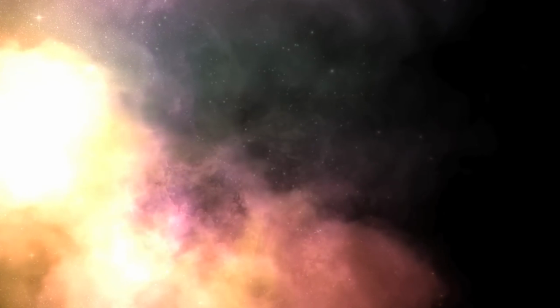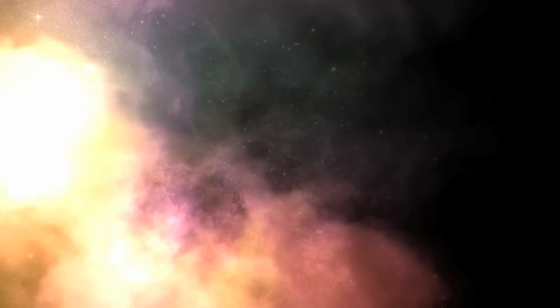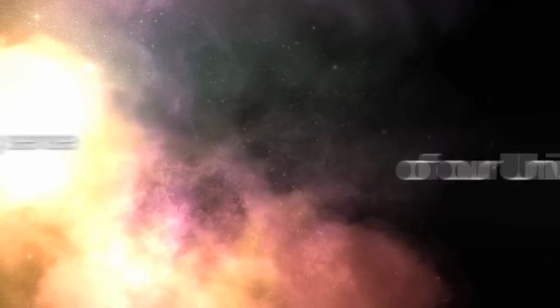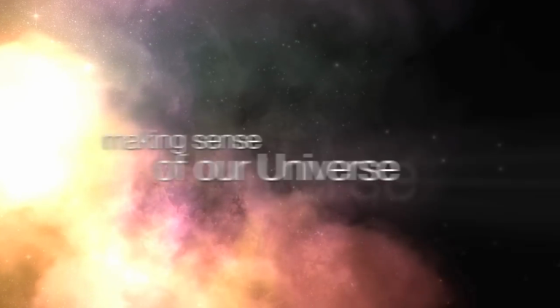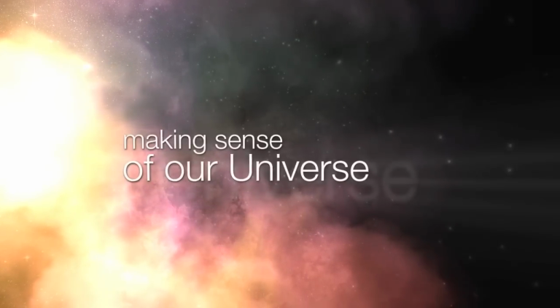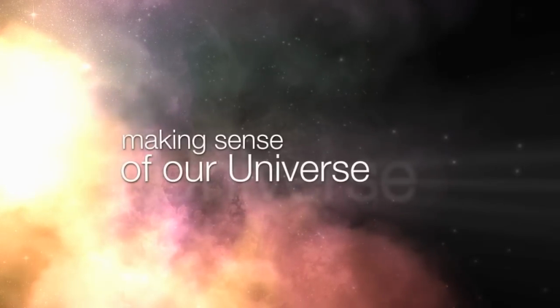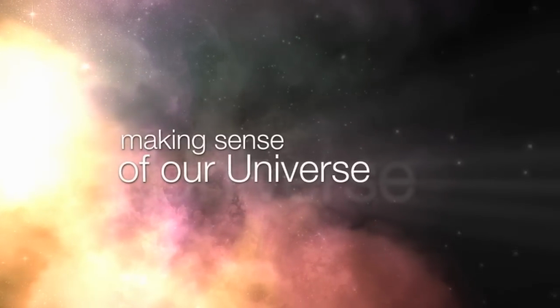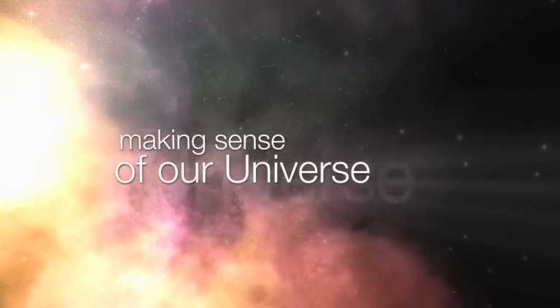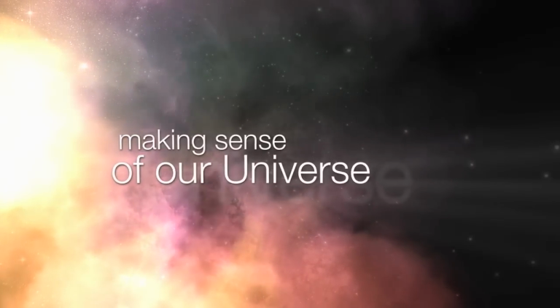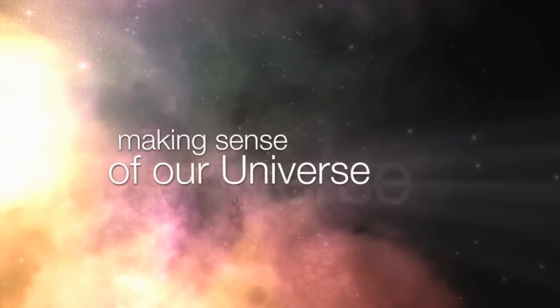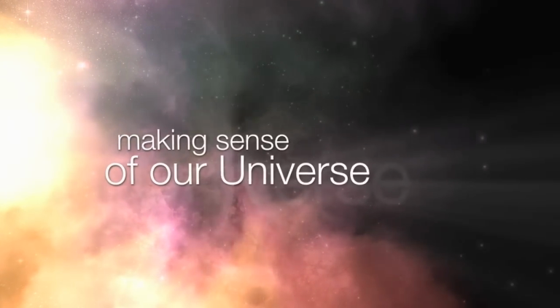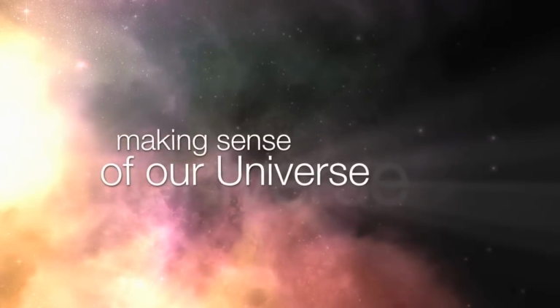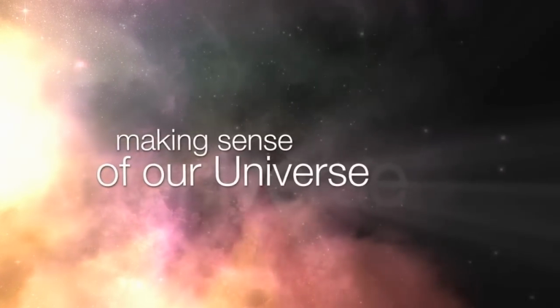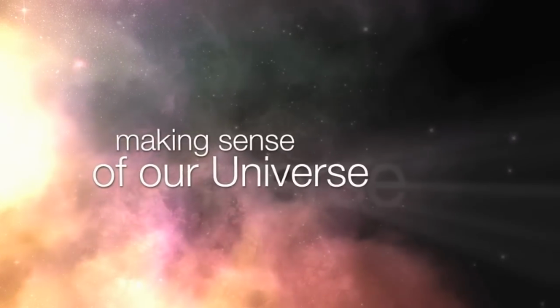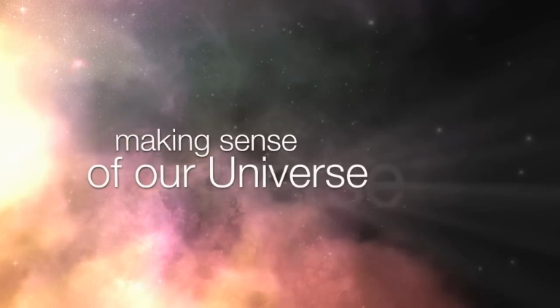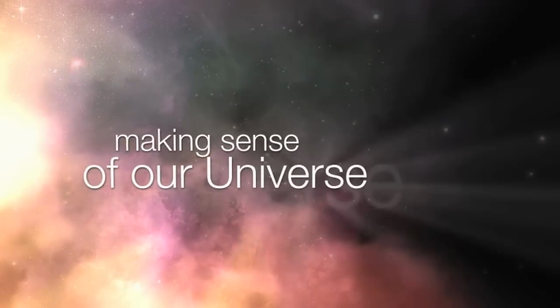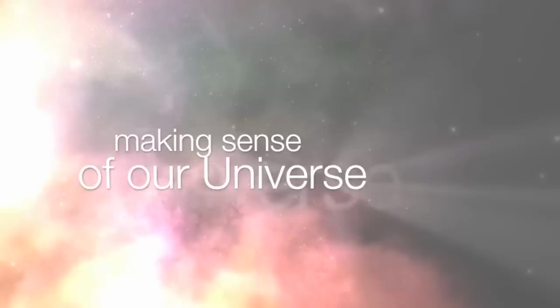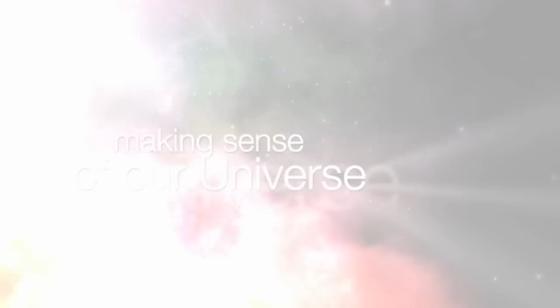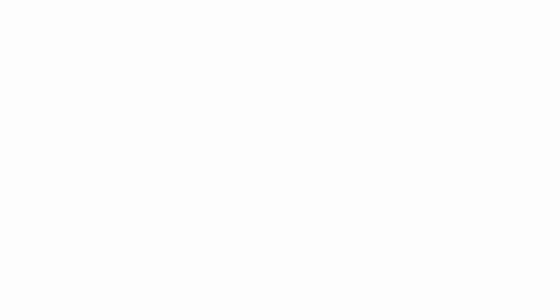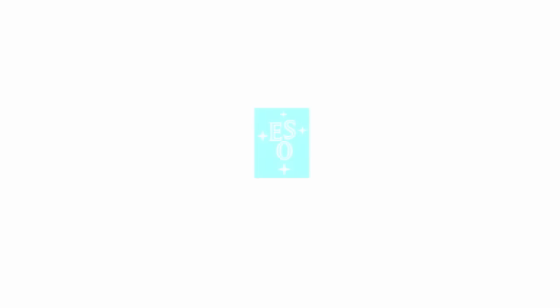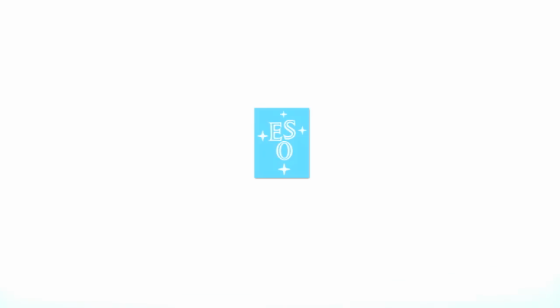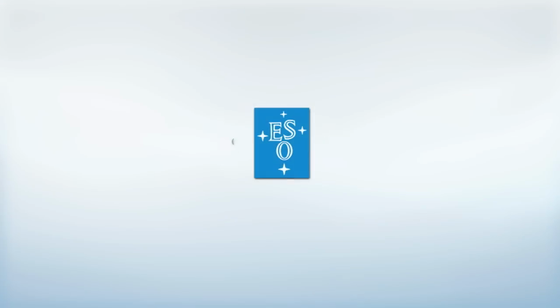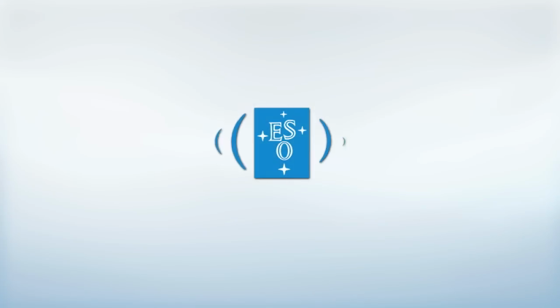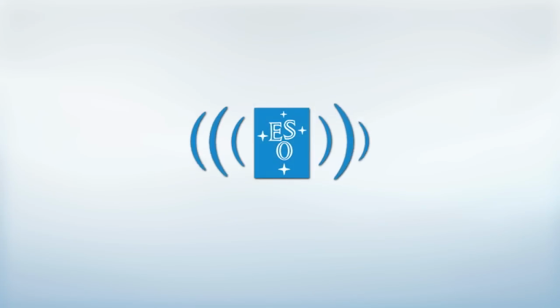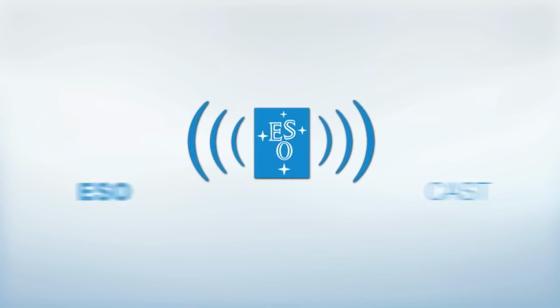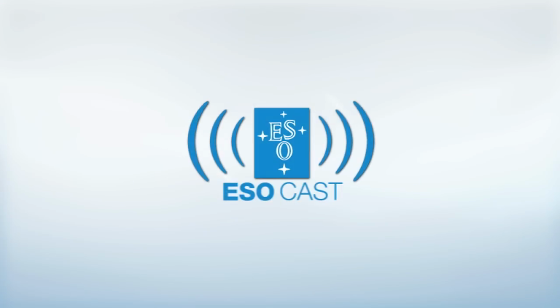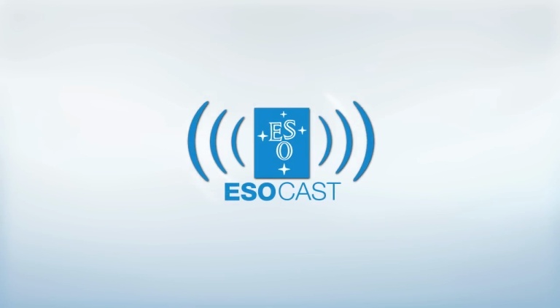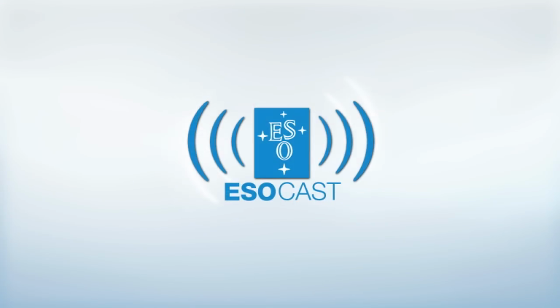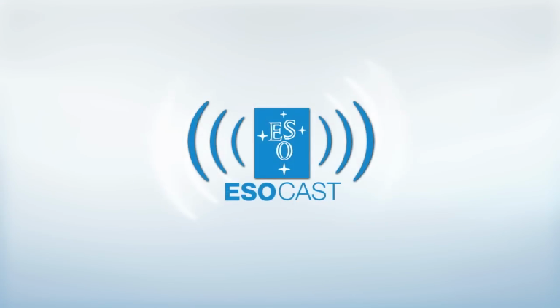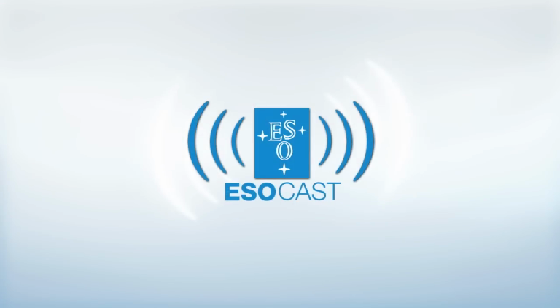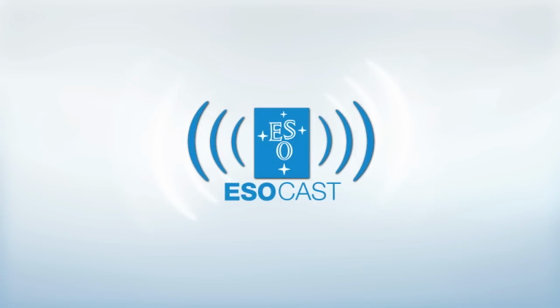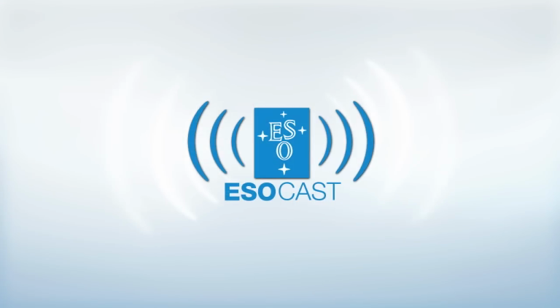Exploring the ultimate frontier with our host, Dr. J, a.k.a. Dr. Joe Liske.